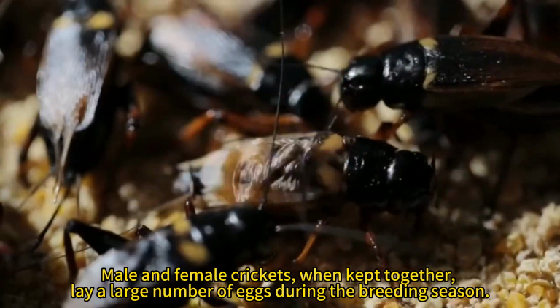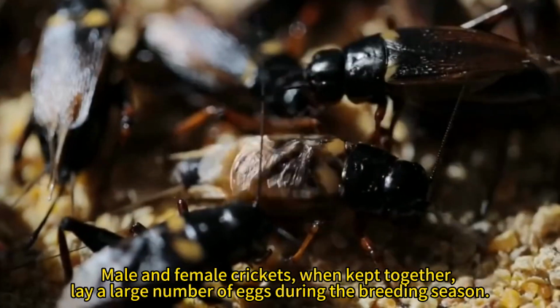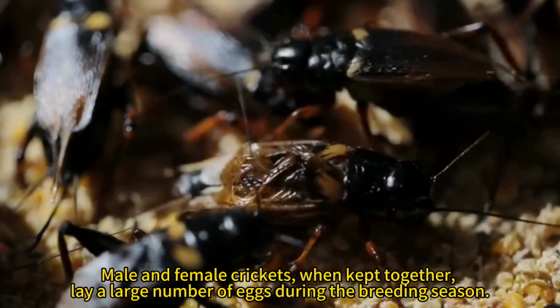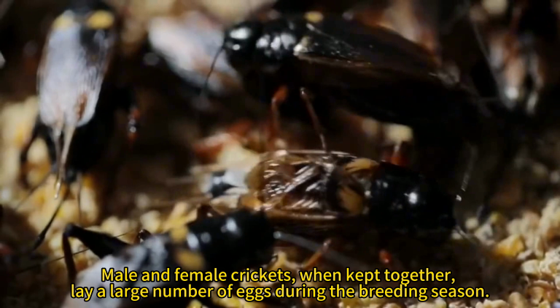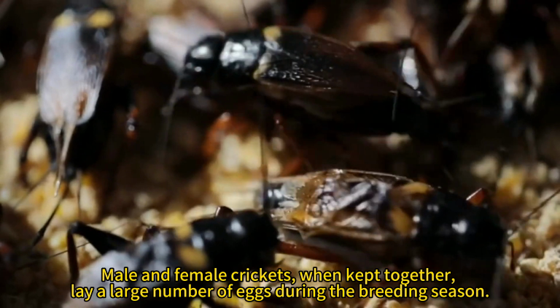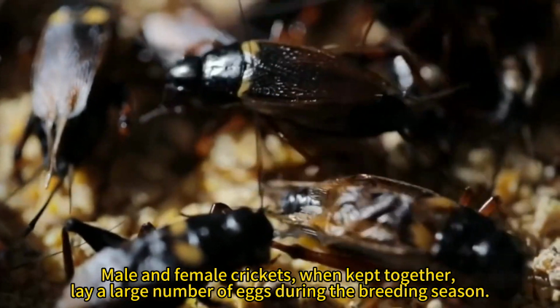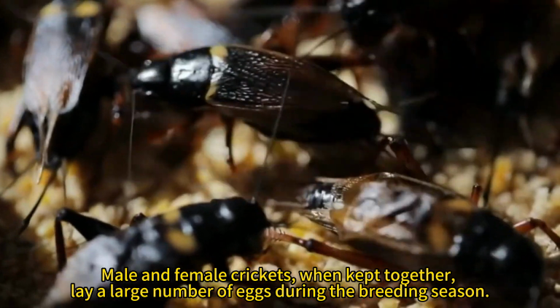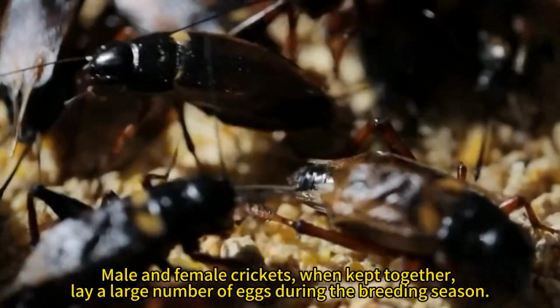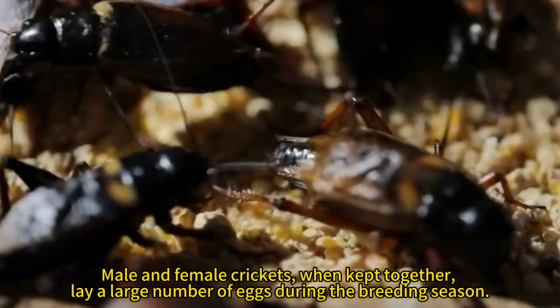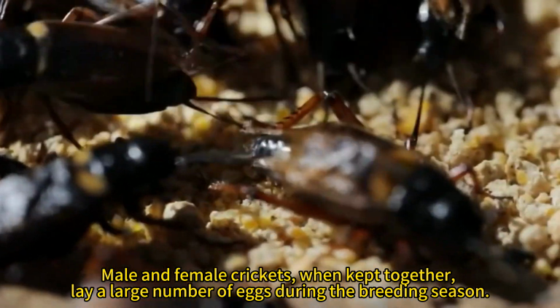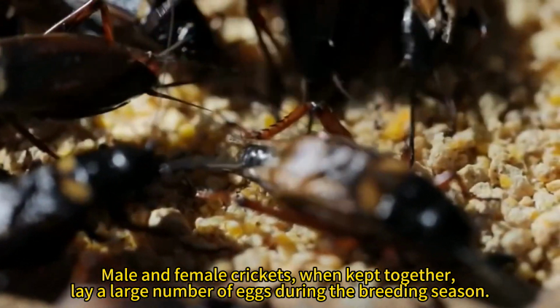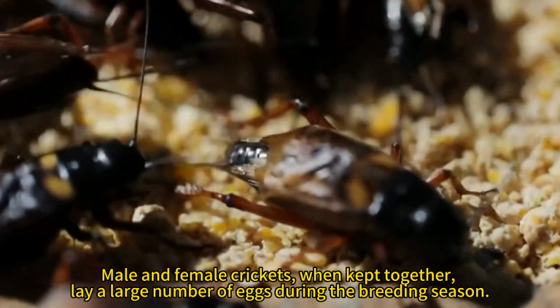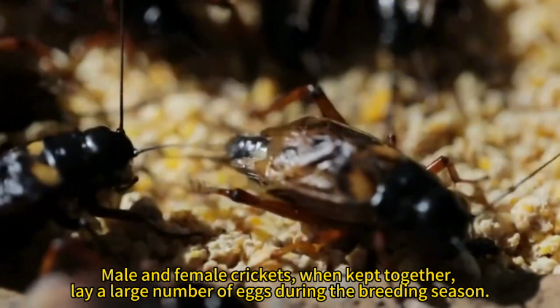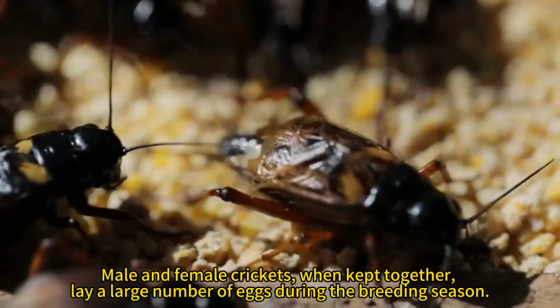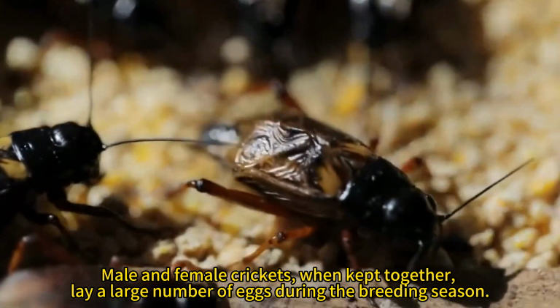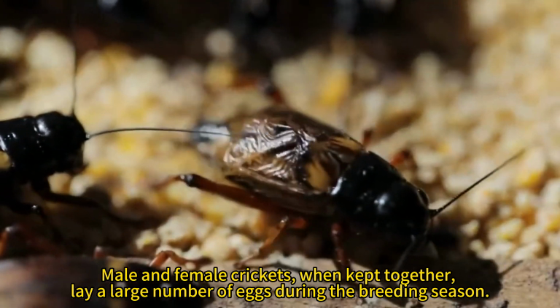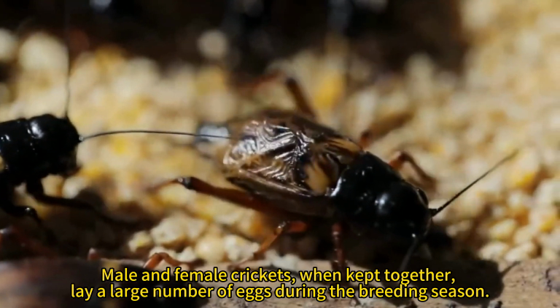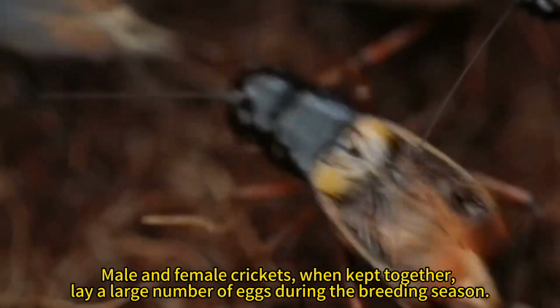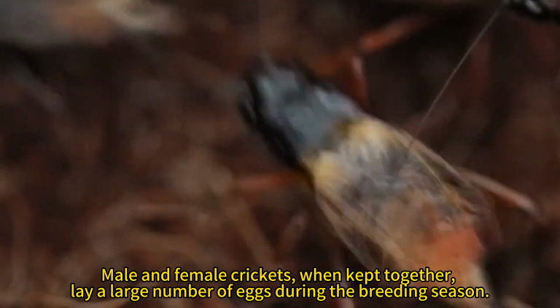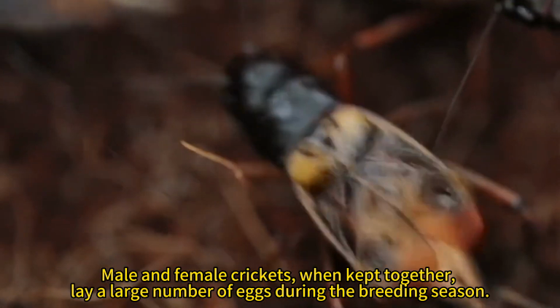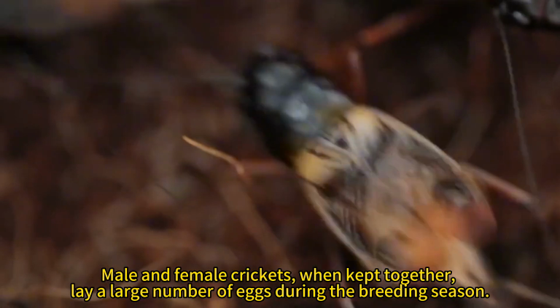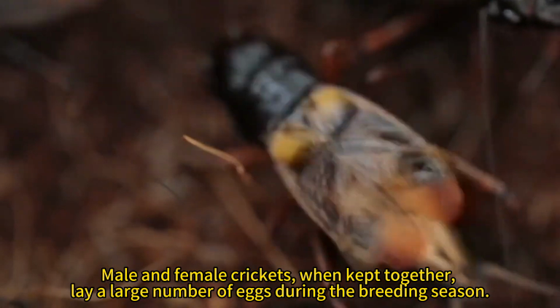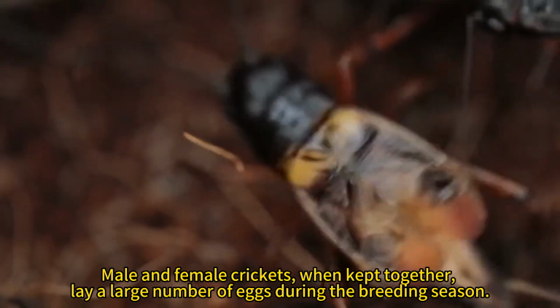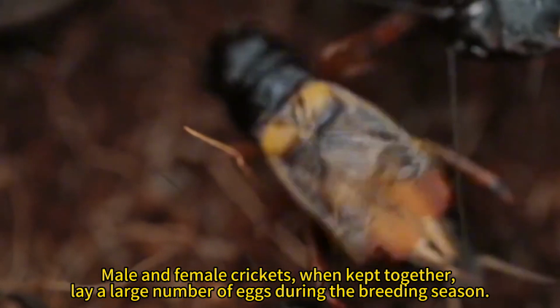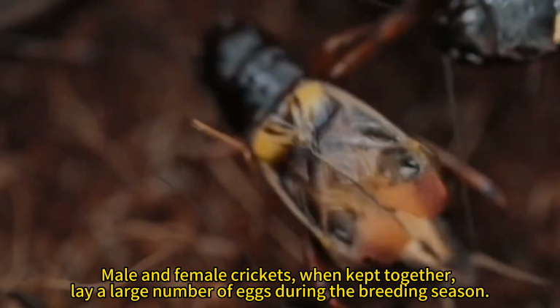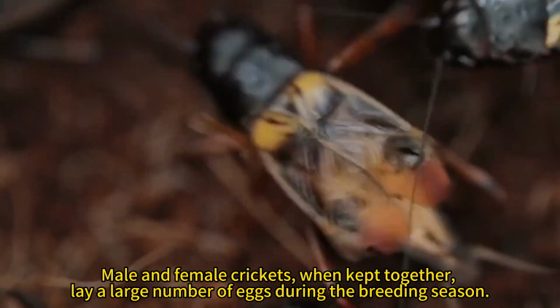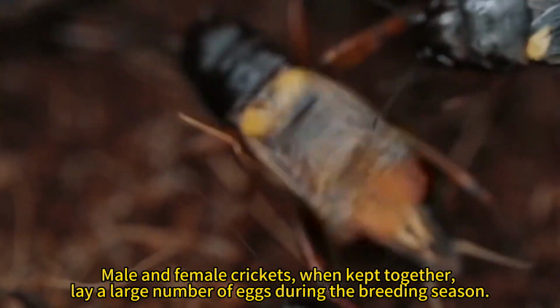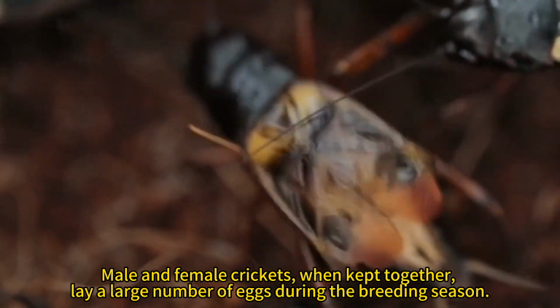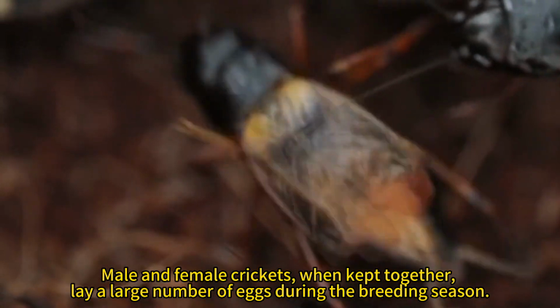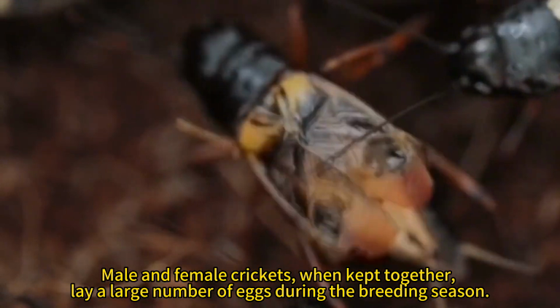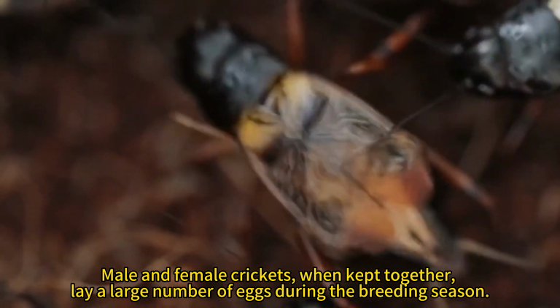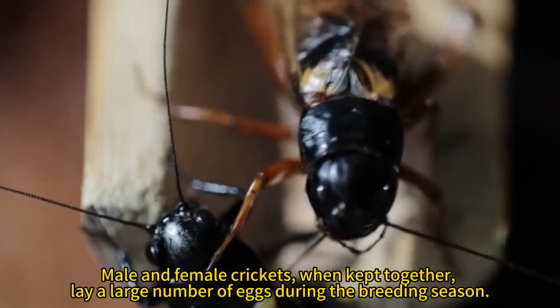Male and female crickets, when kept together, lay a large number of eggs during the breeding season.